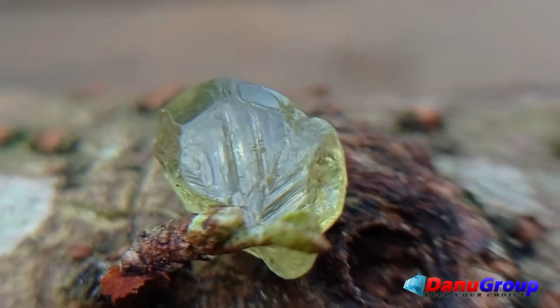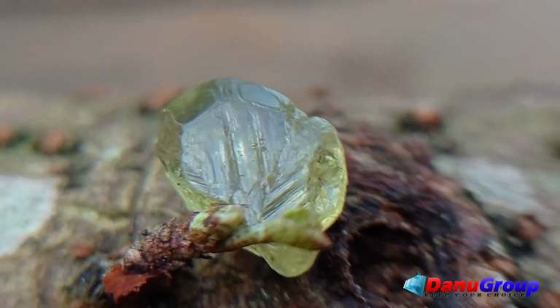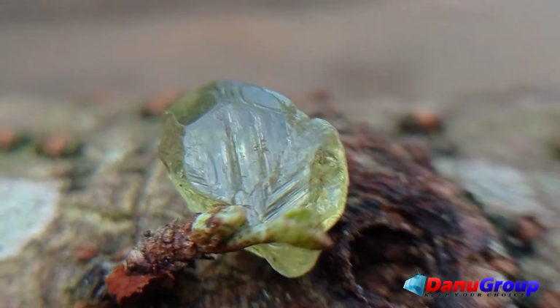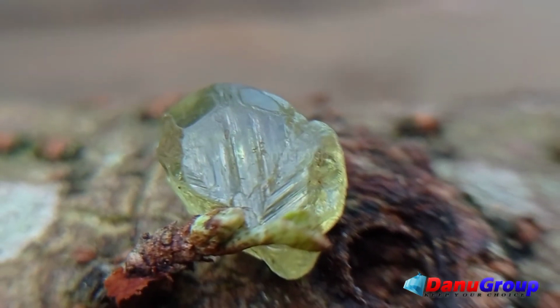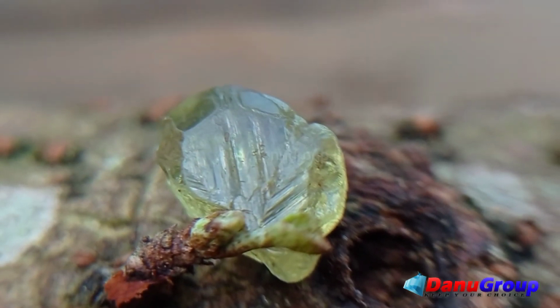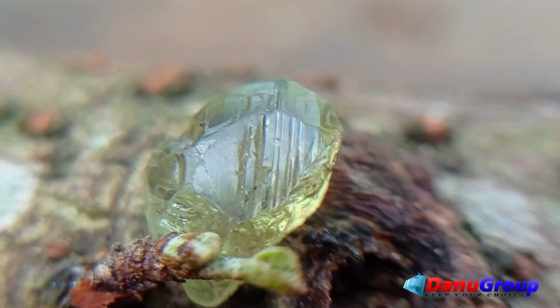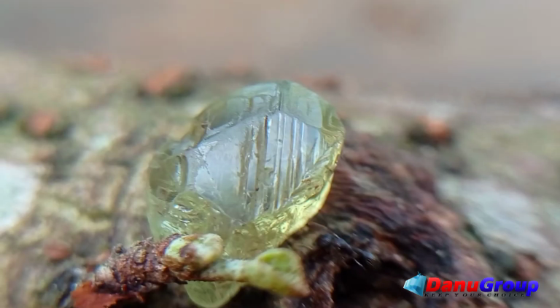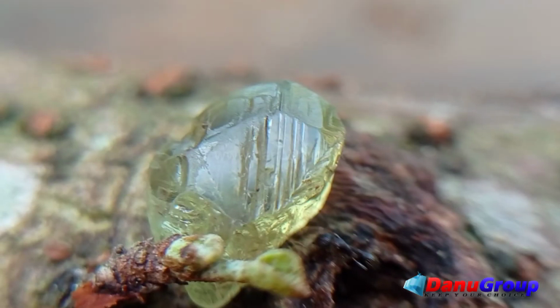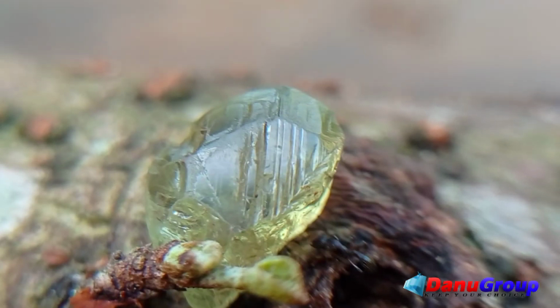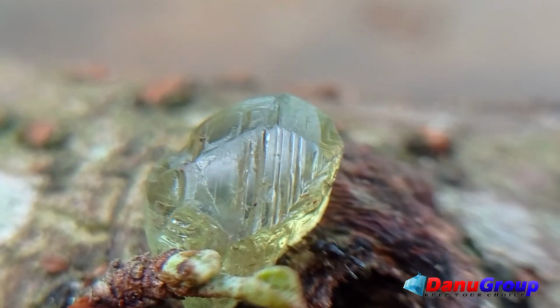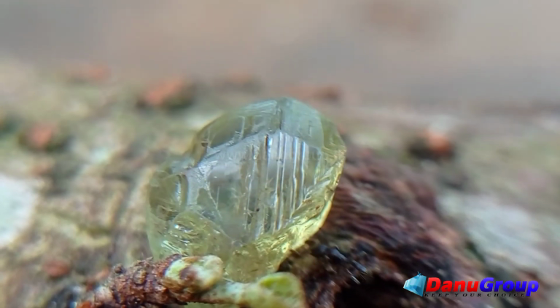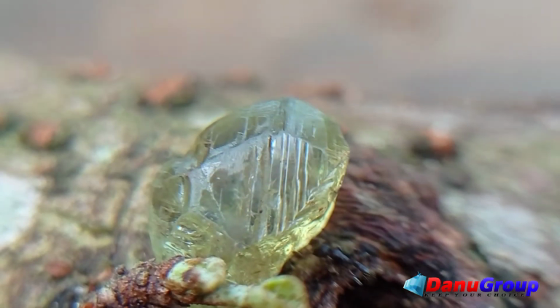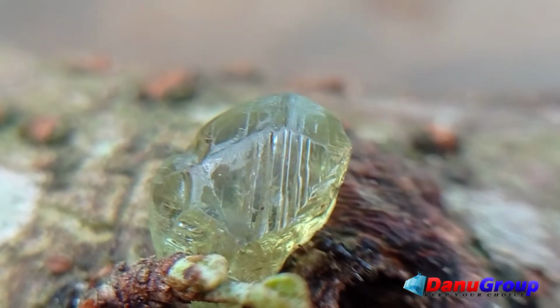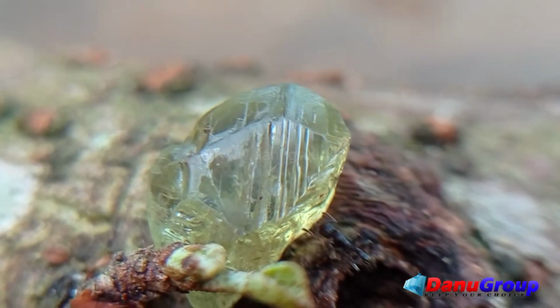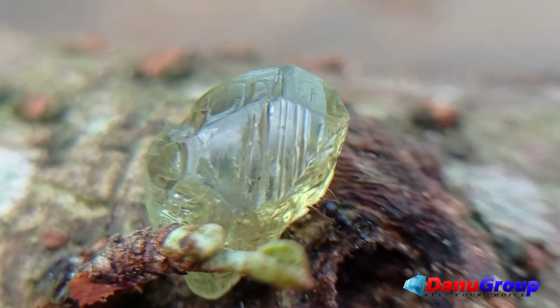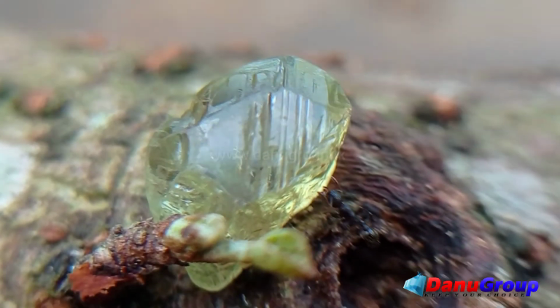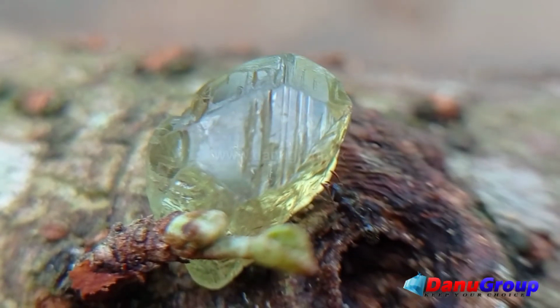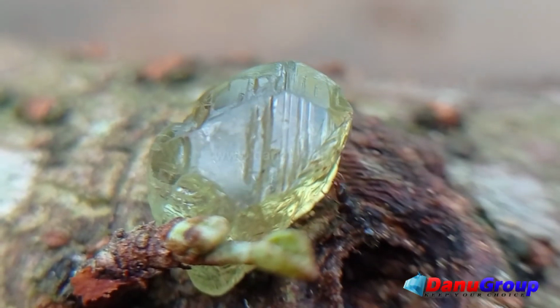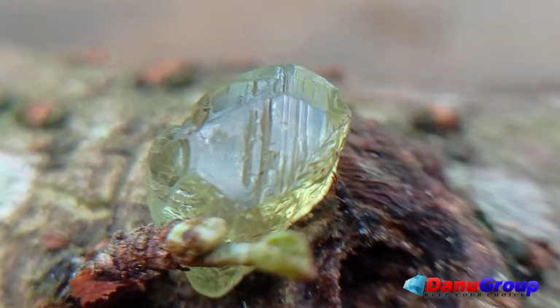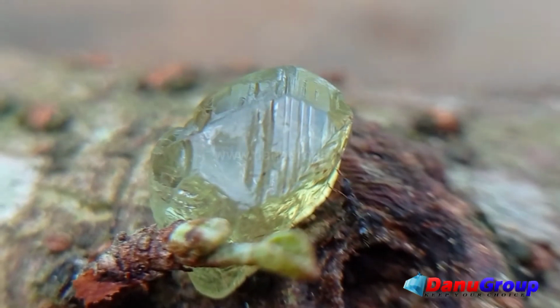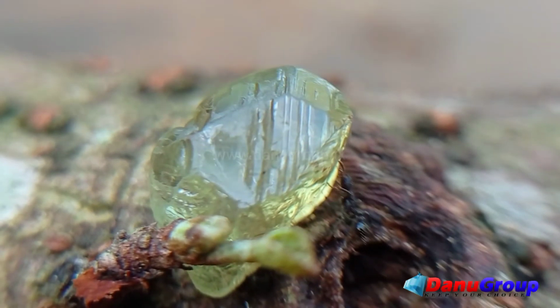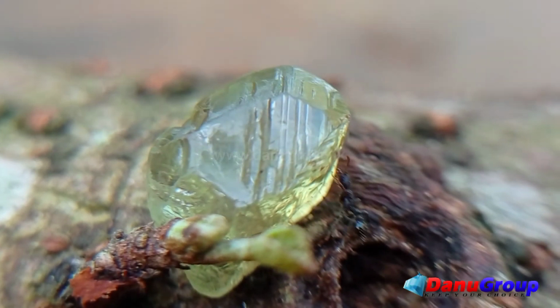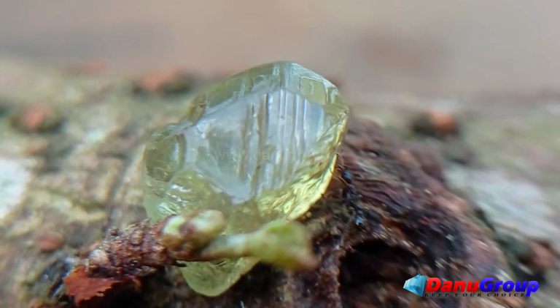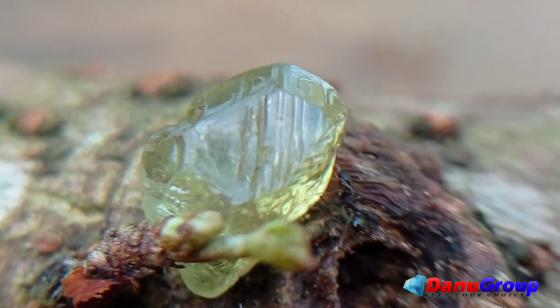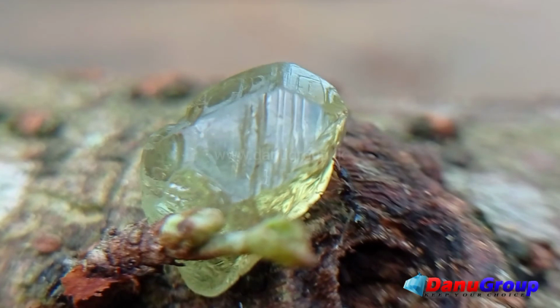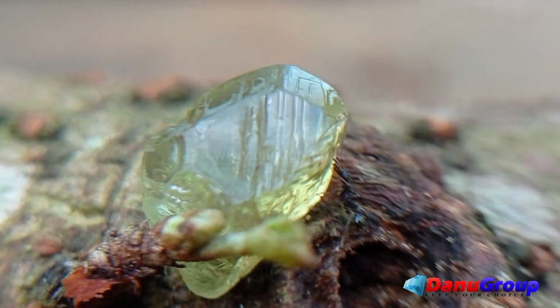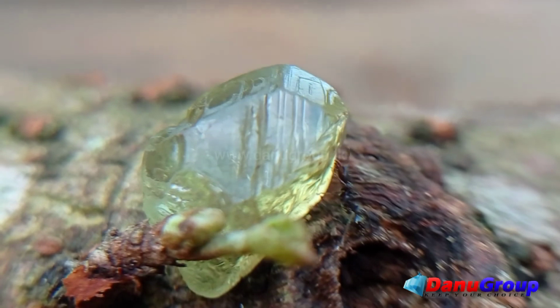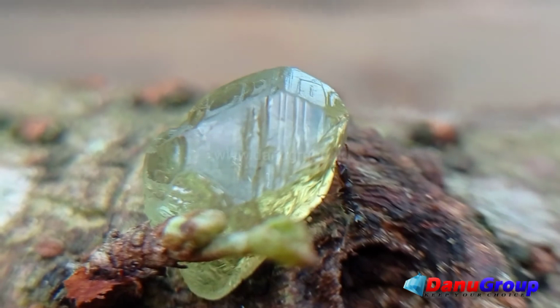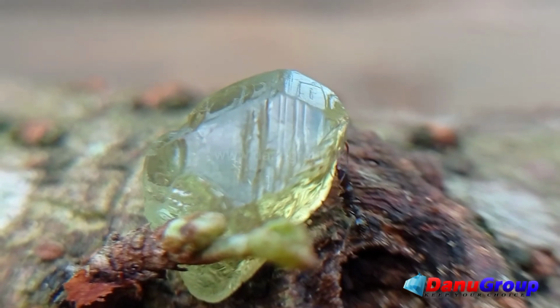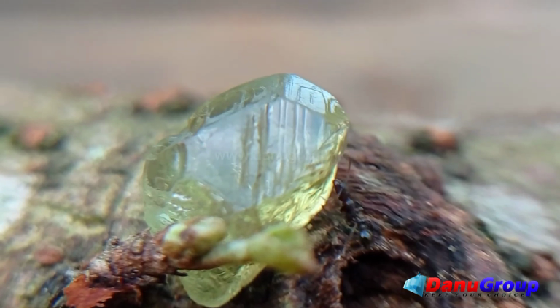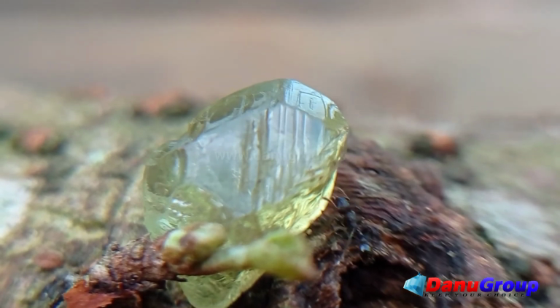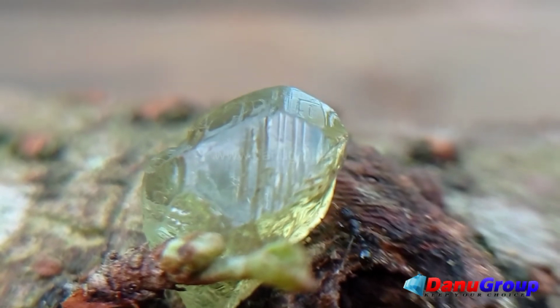Origin: Sri Lanka. Mining location: Rakwana, Sri Lanka.